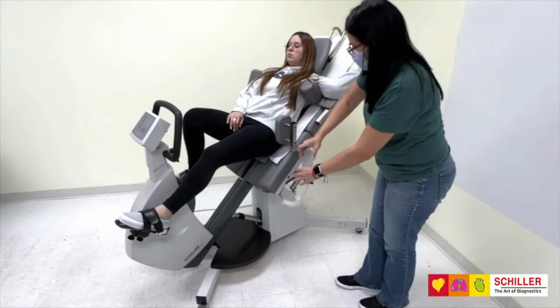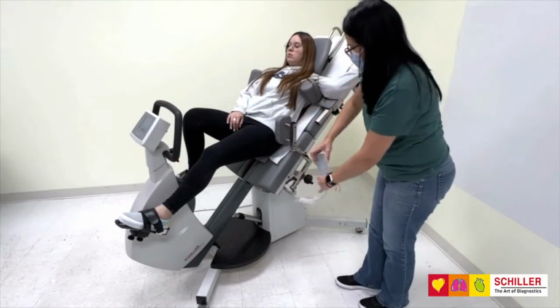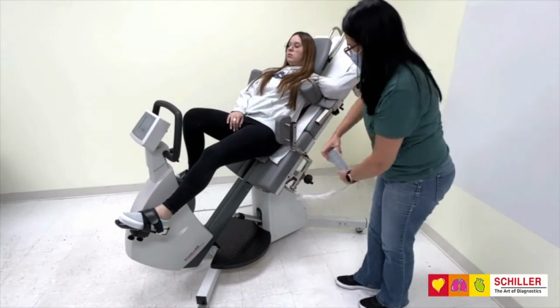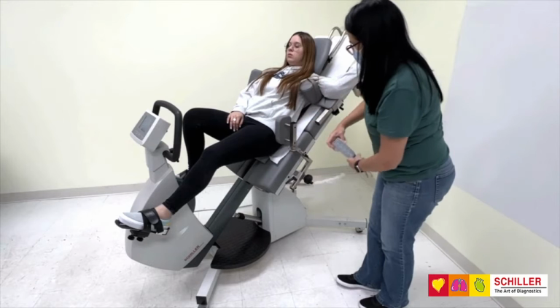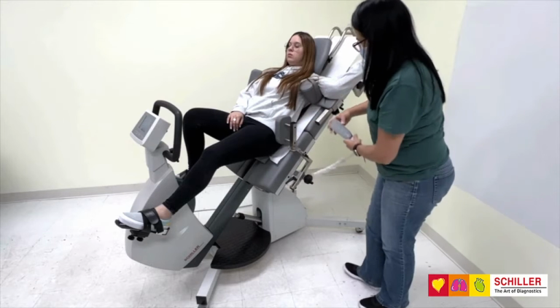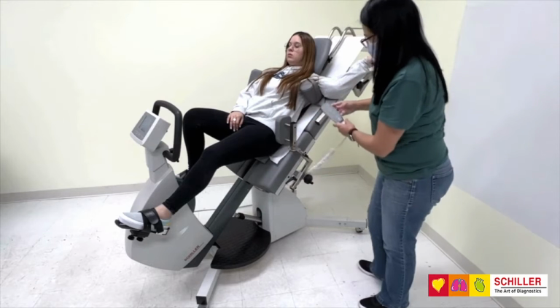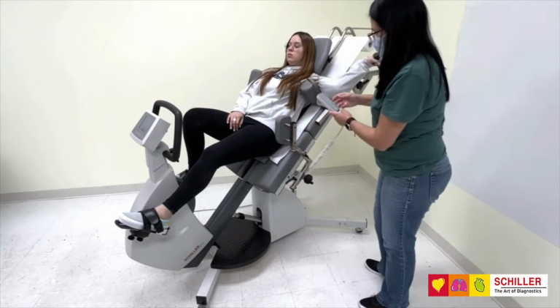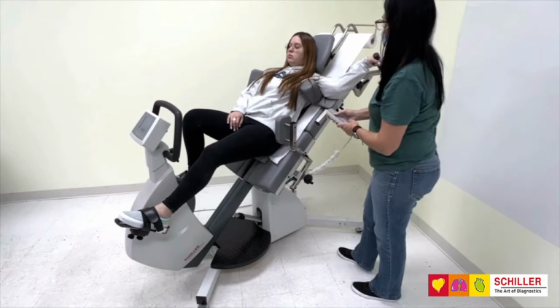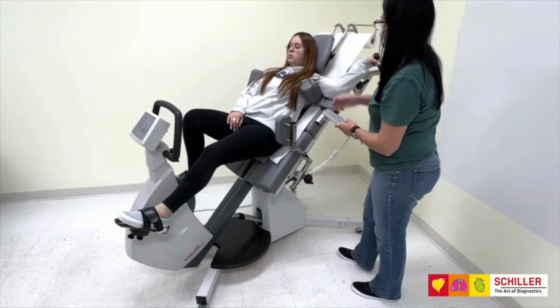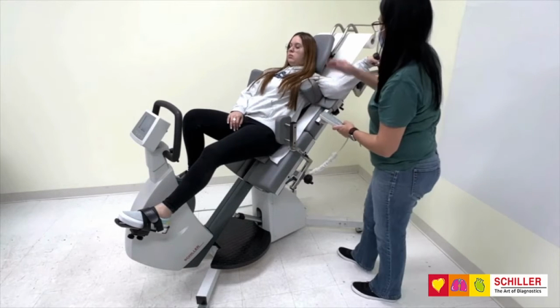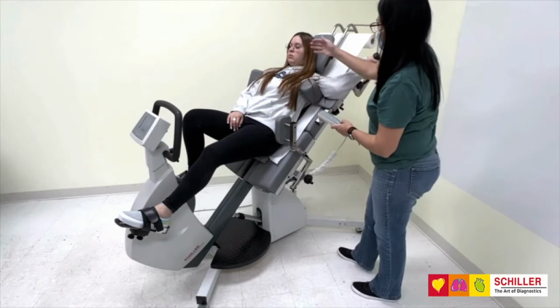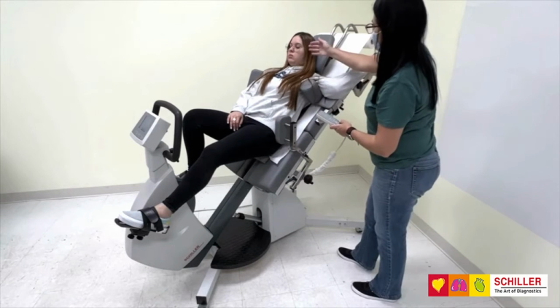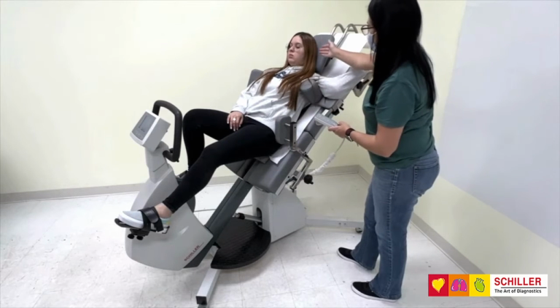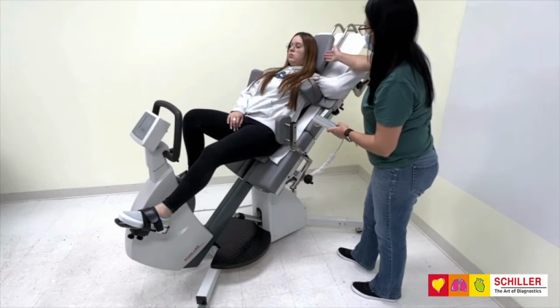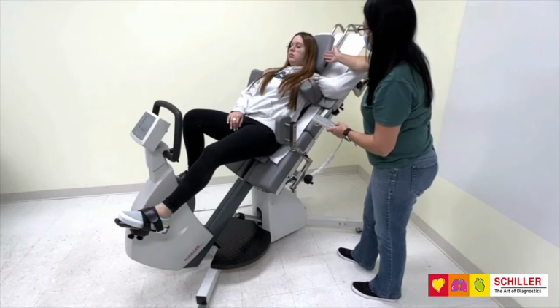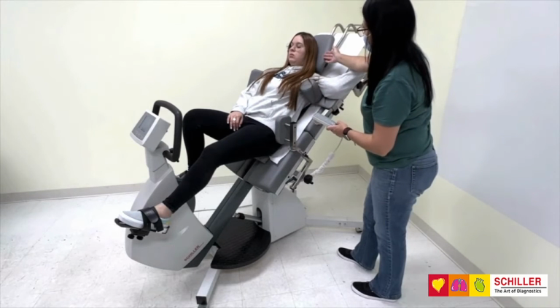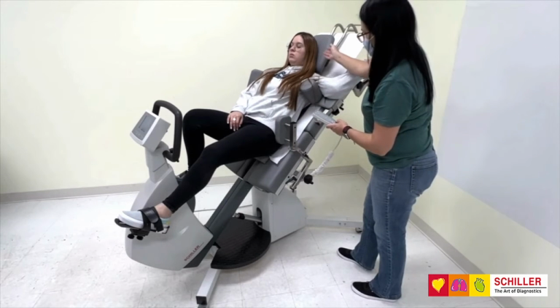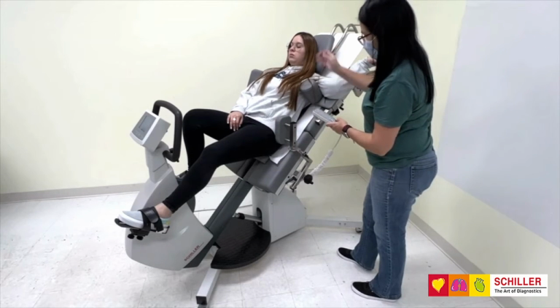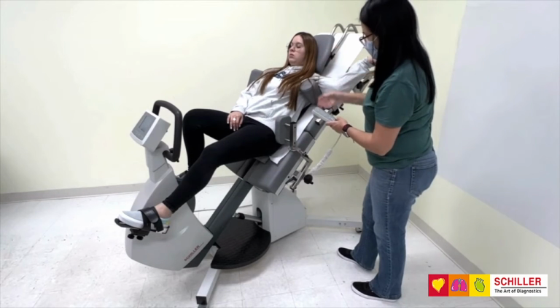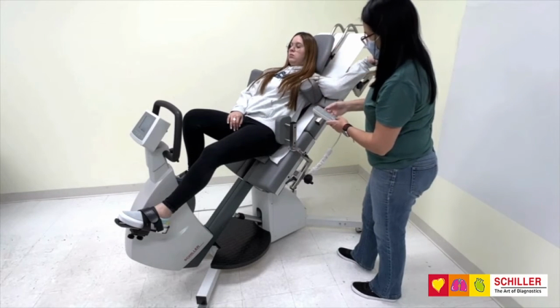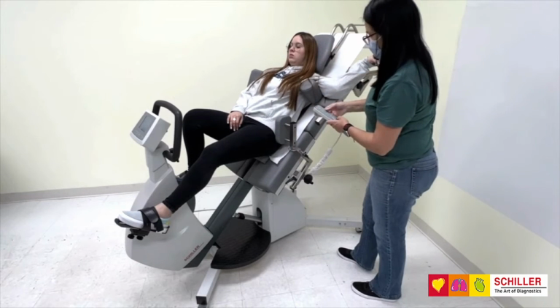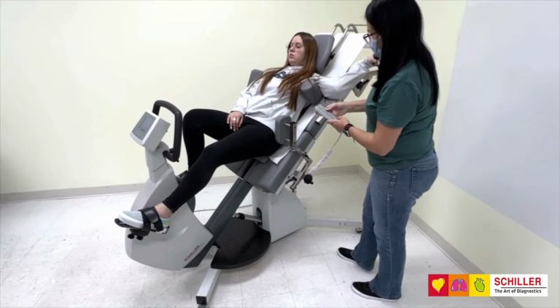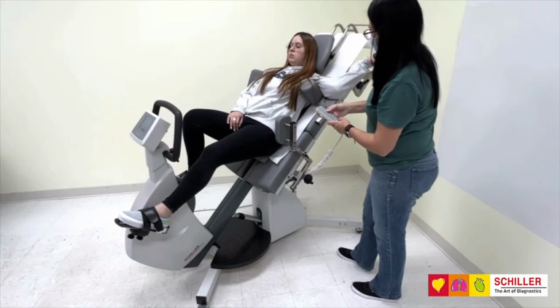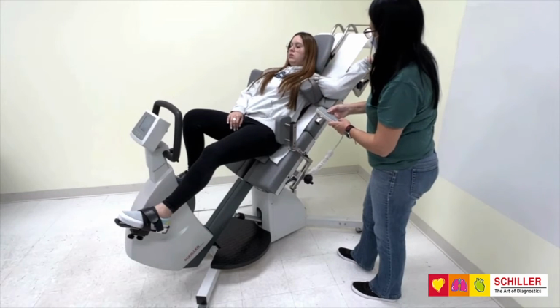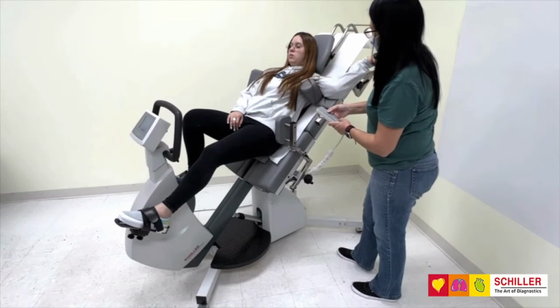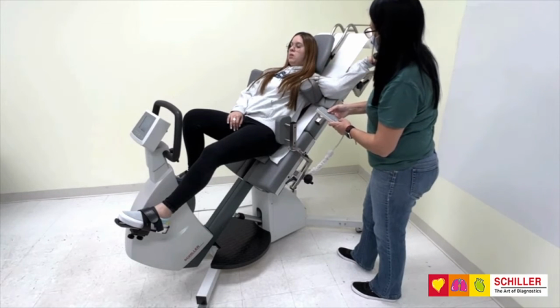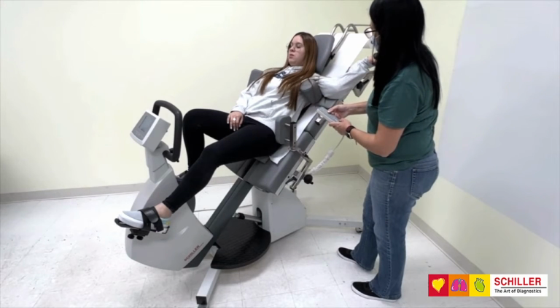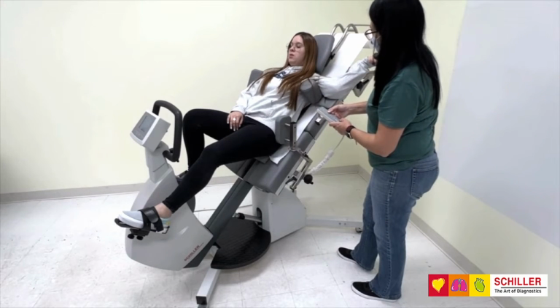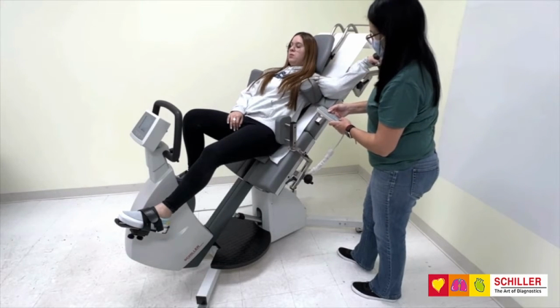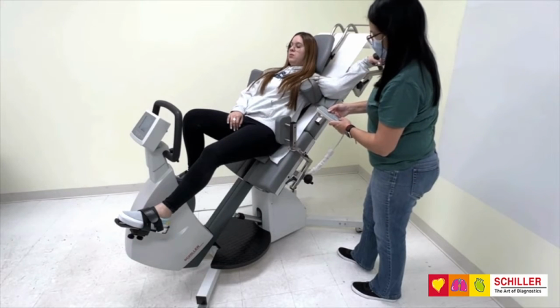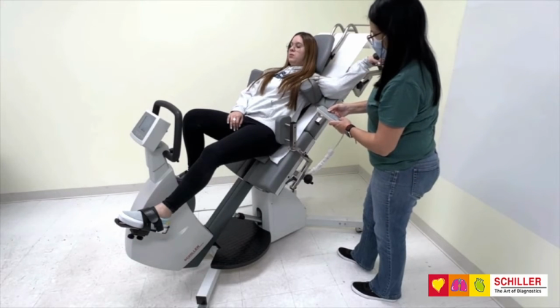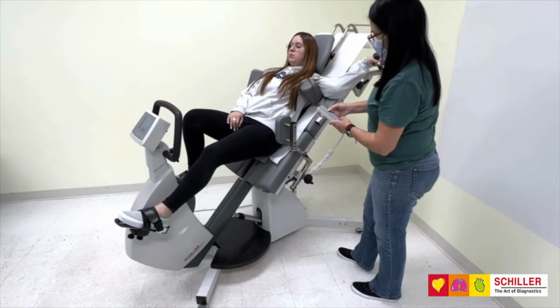The height of the head rest is adjusted with the remote control and can be further adjusted manually.